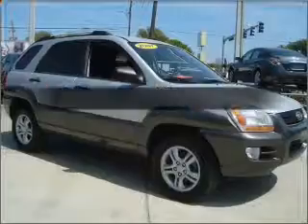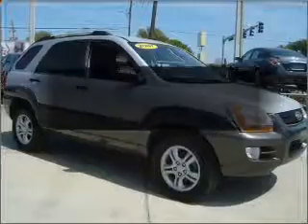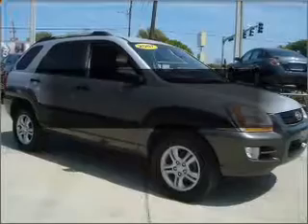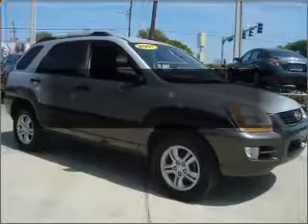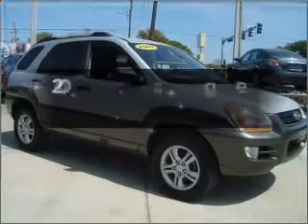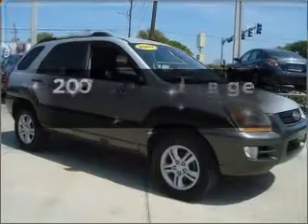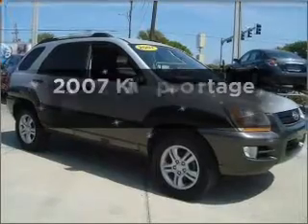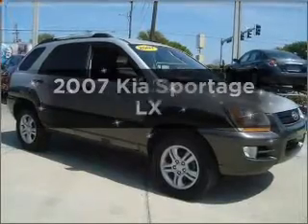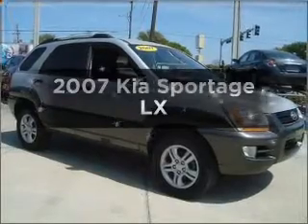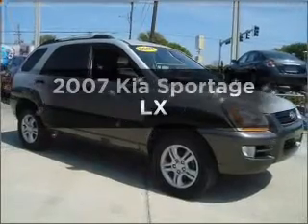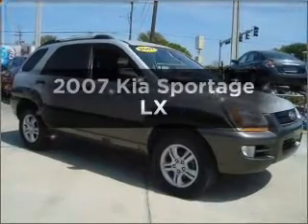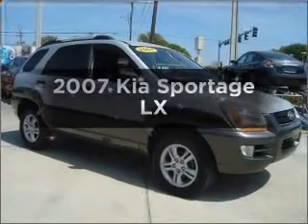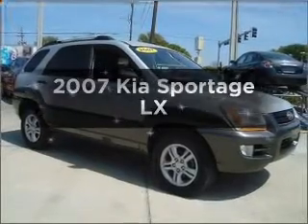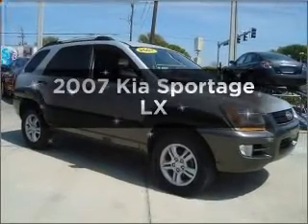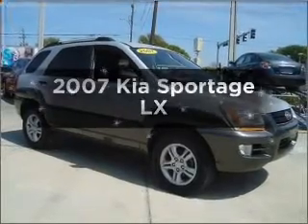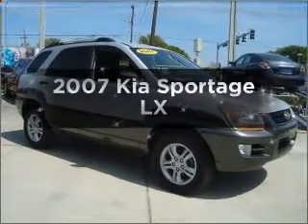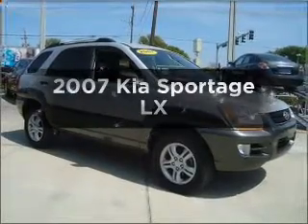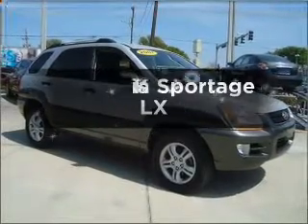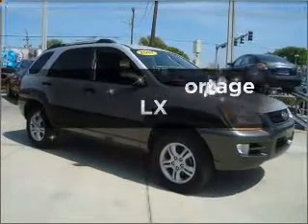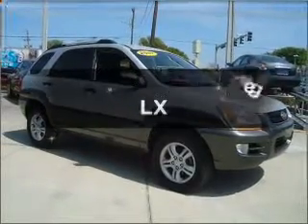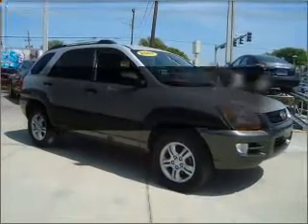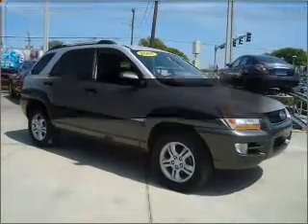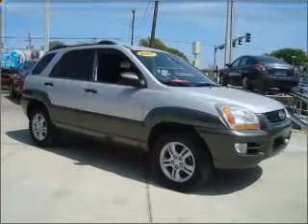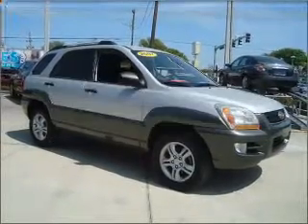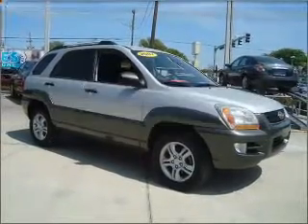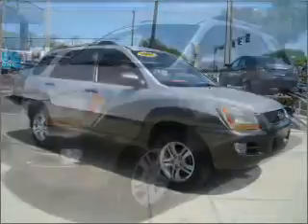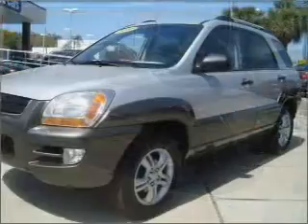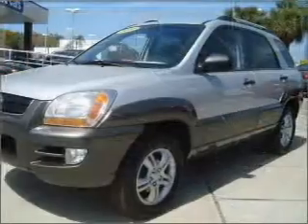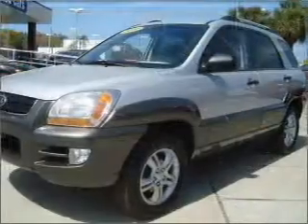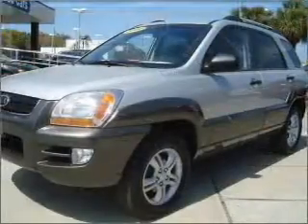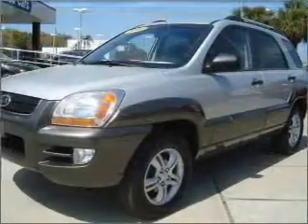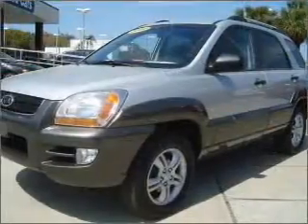Check out this 2007 Kia Sportage. This is the set of wheels you've been looking for.